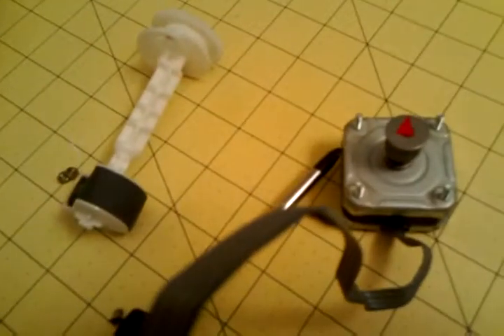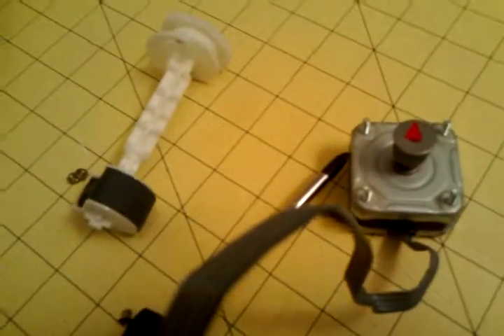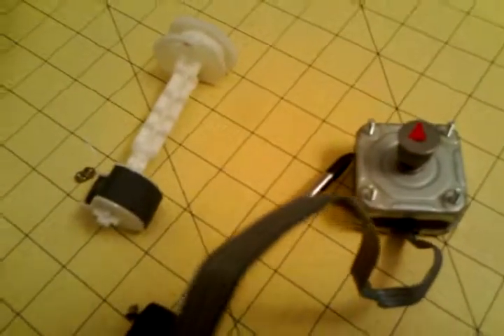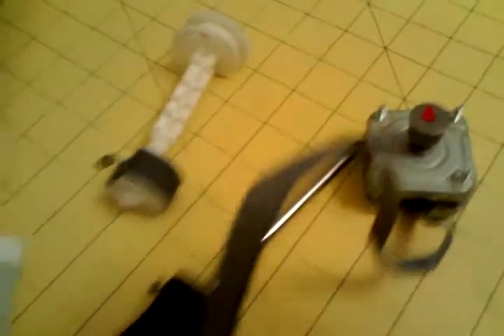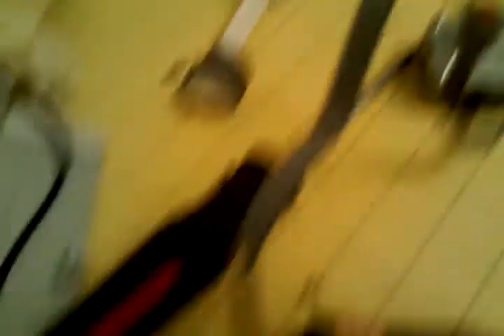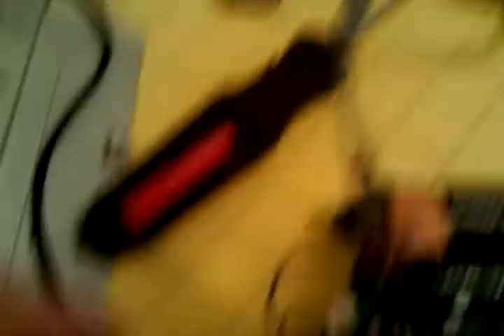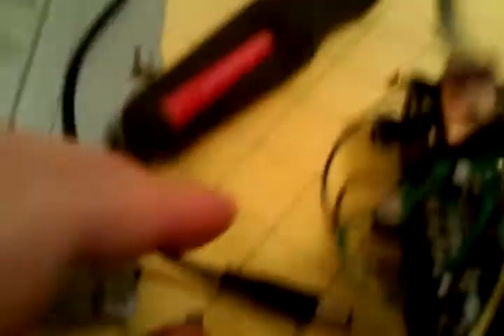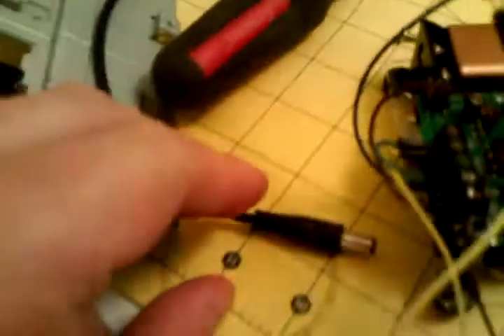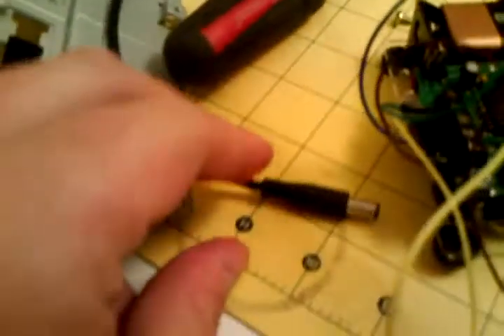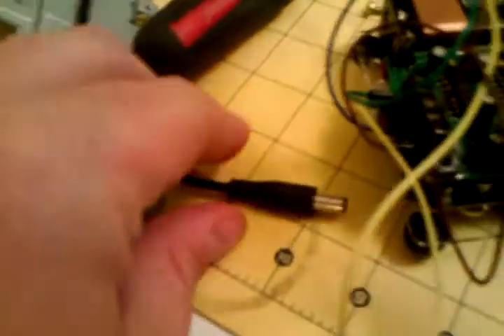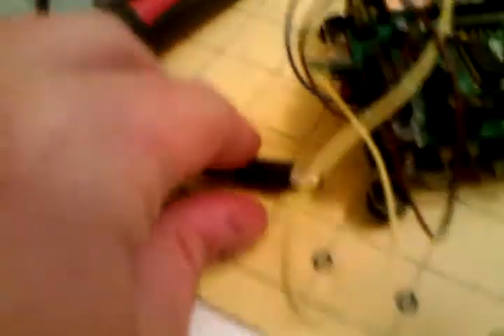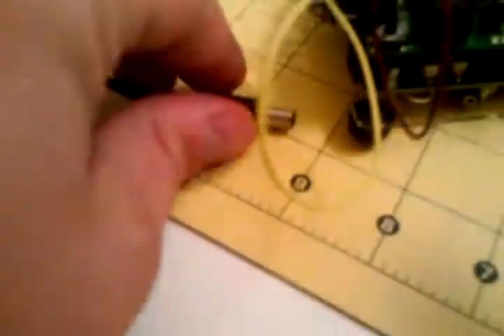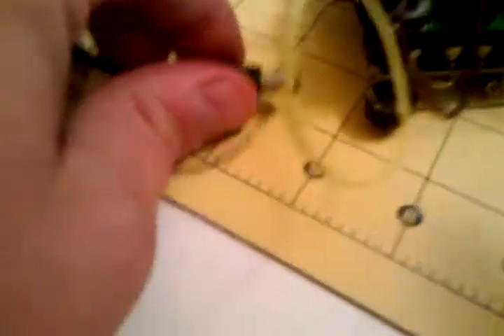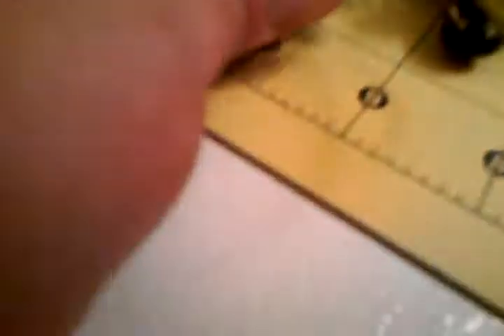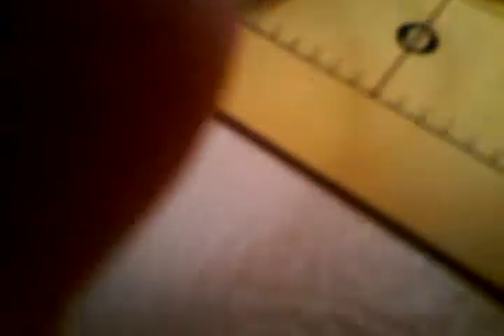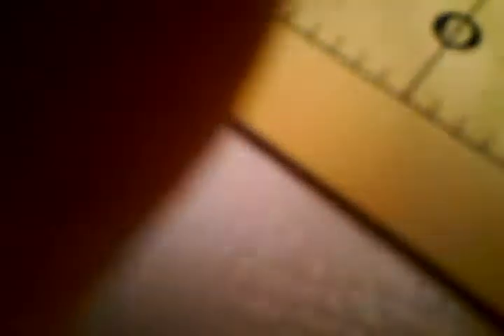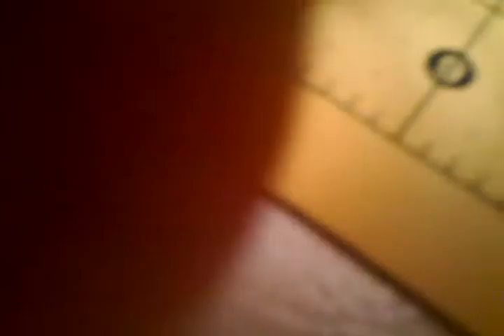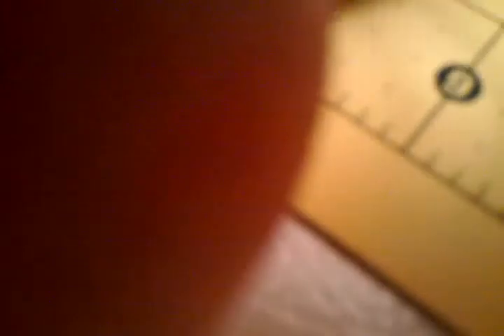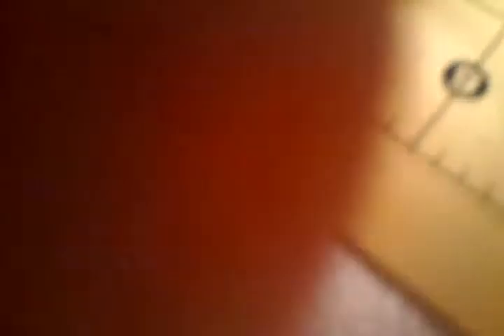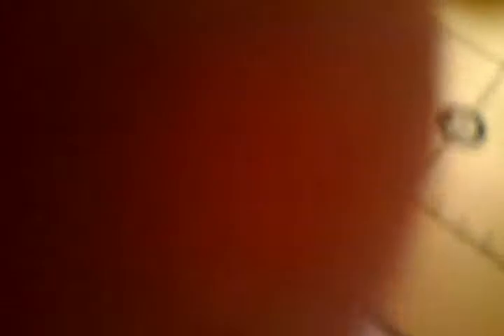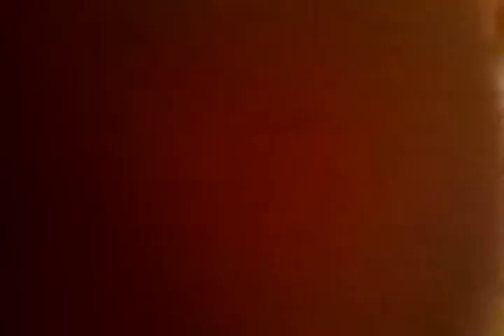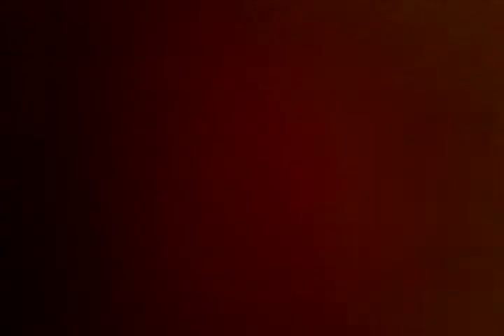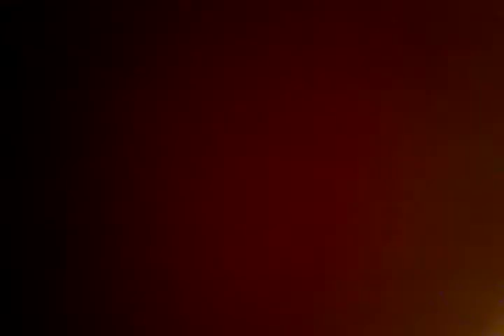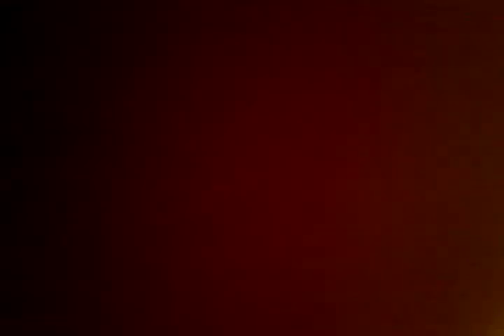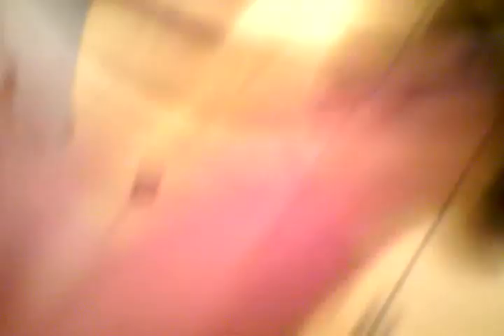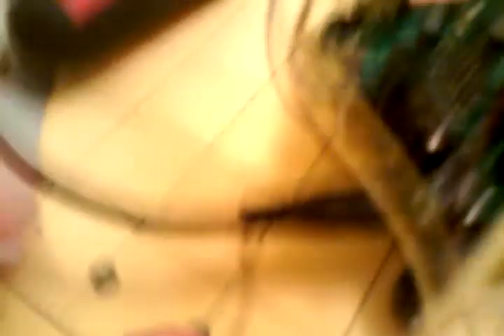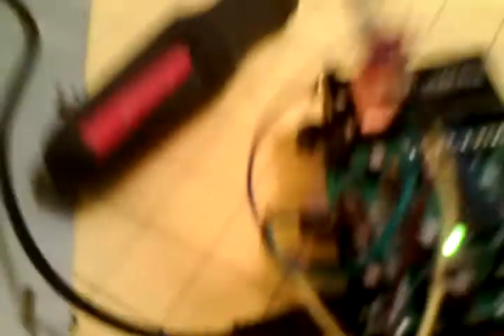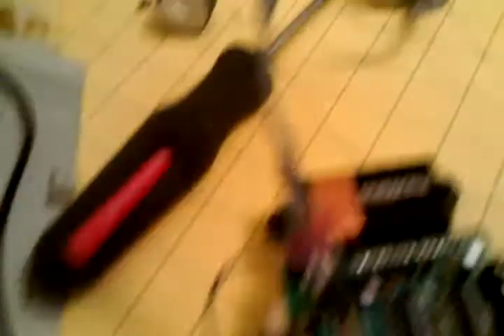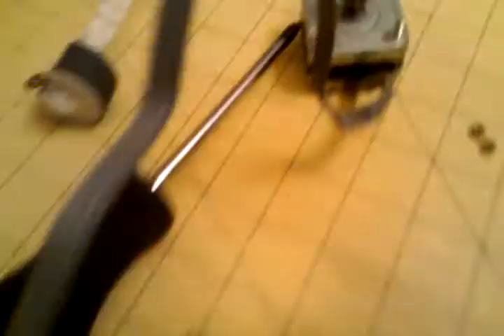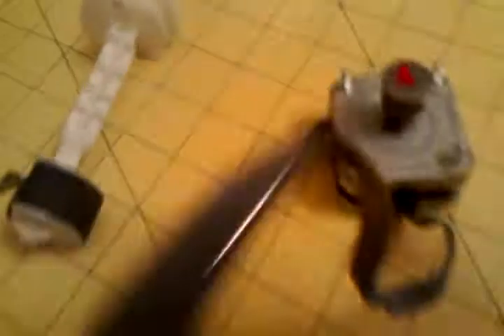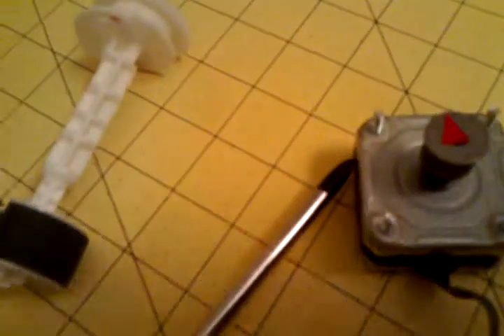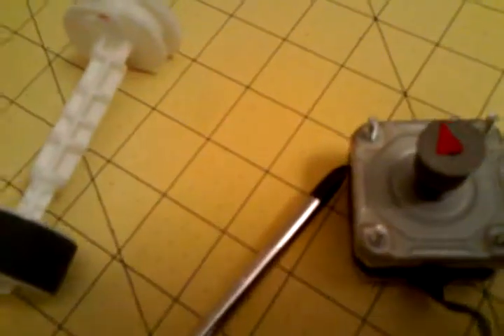Alright, here we go. So we're going to plug this power in here. On she comes.